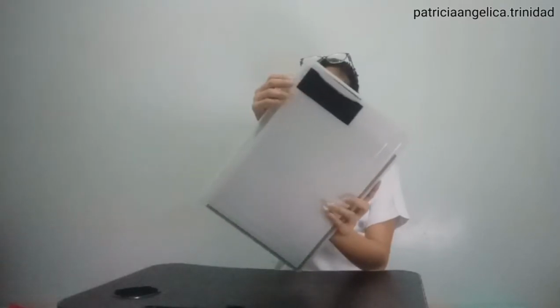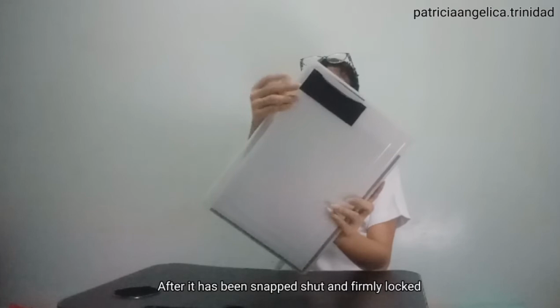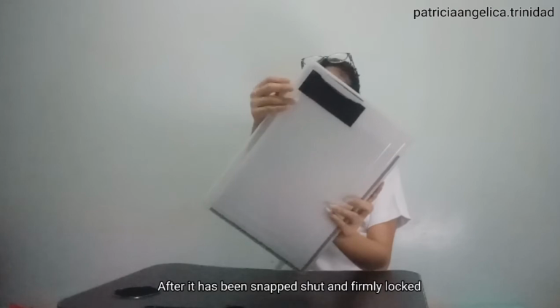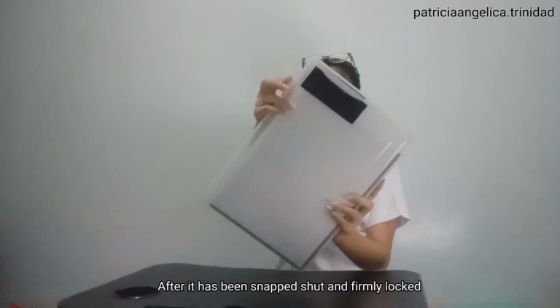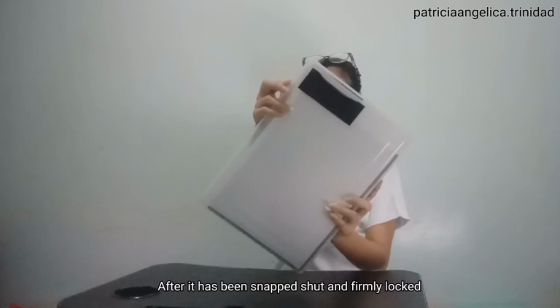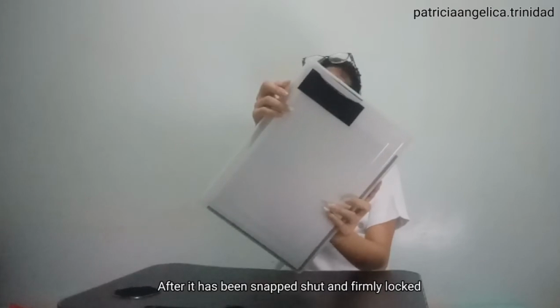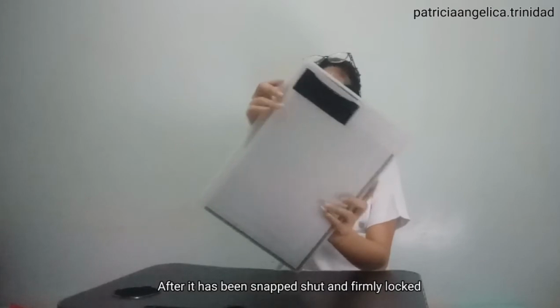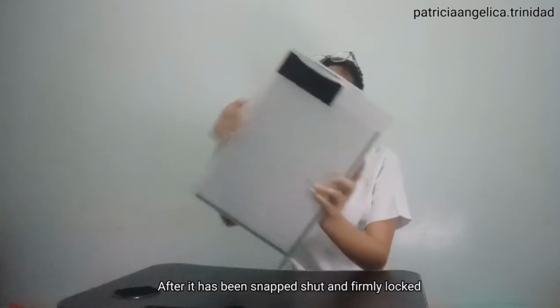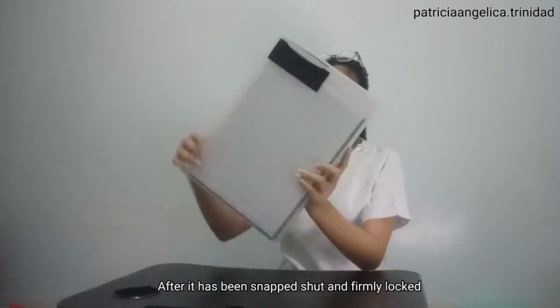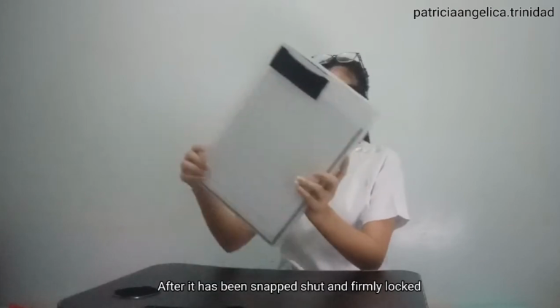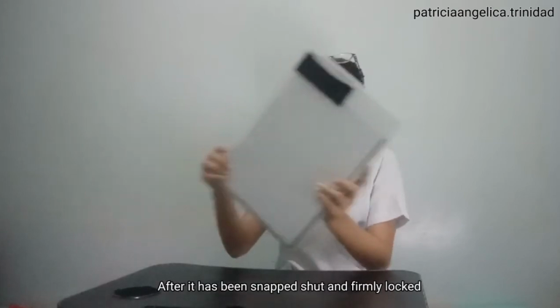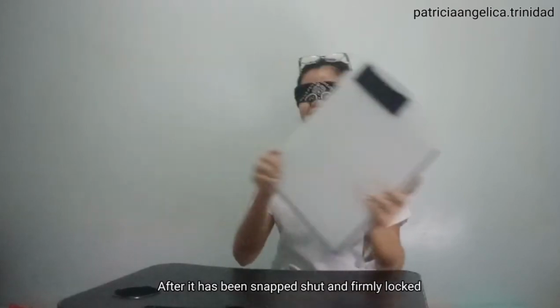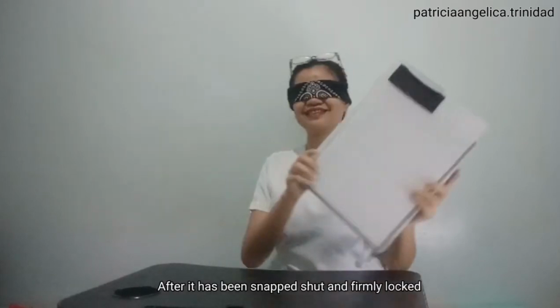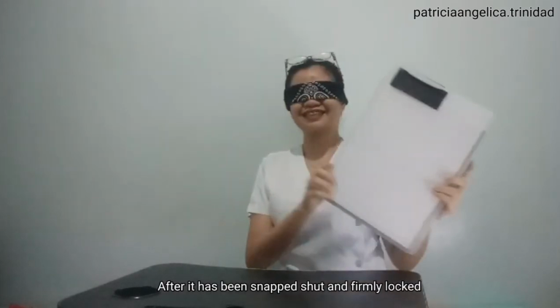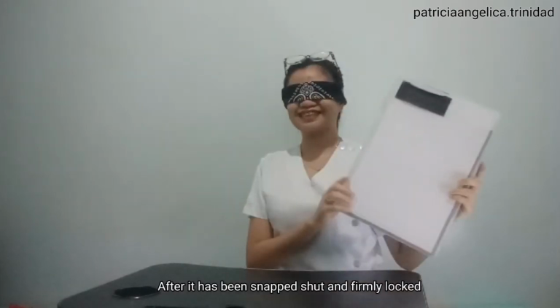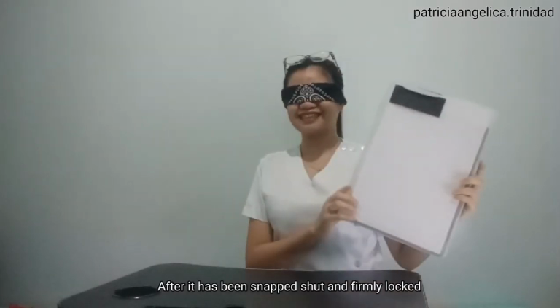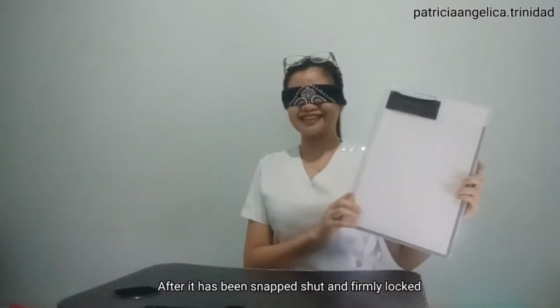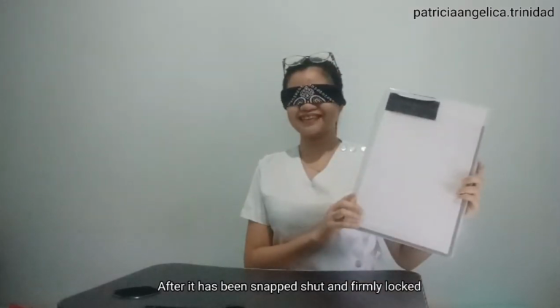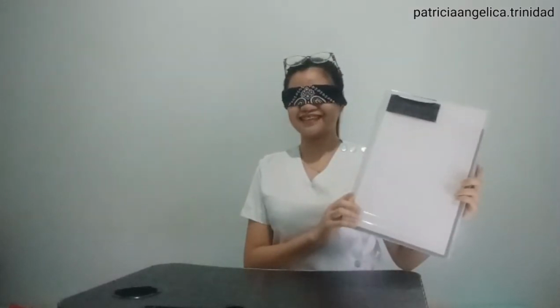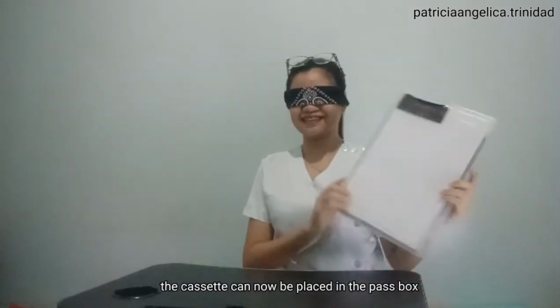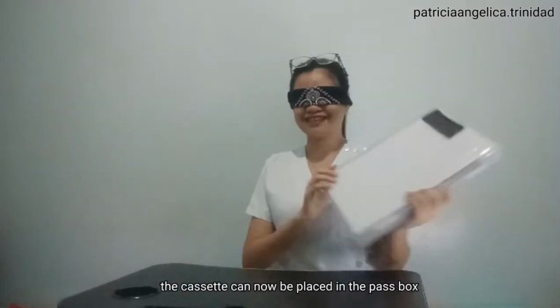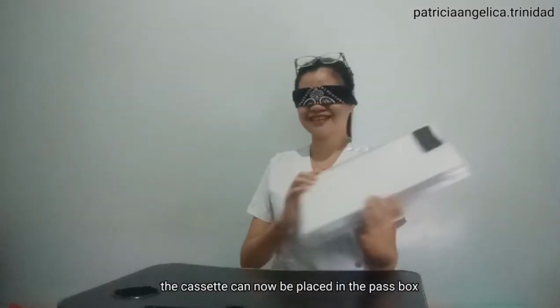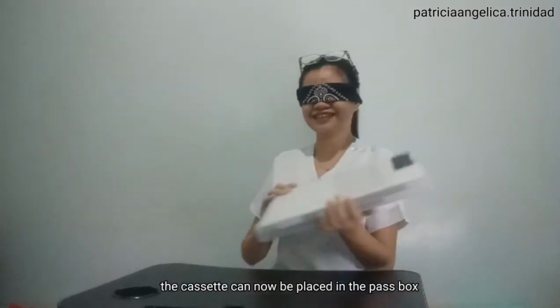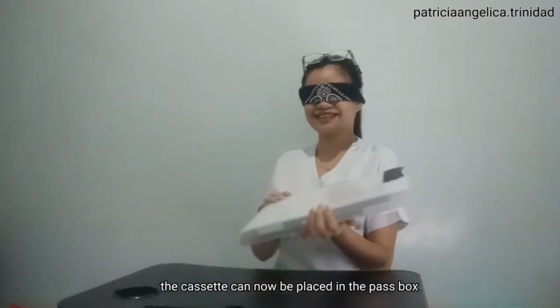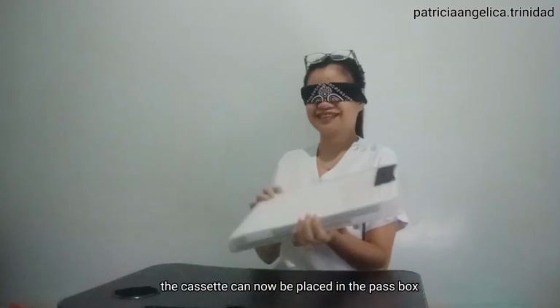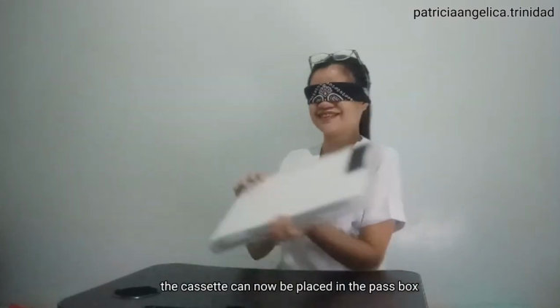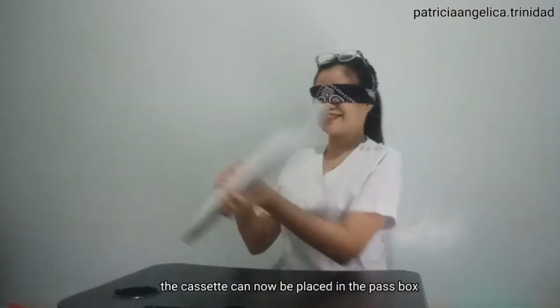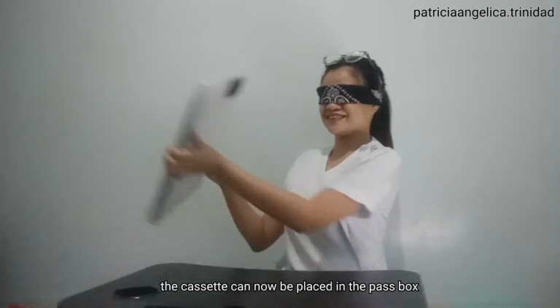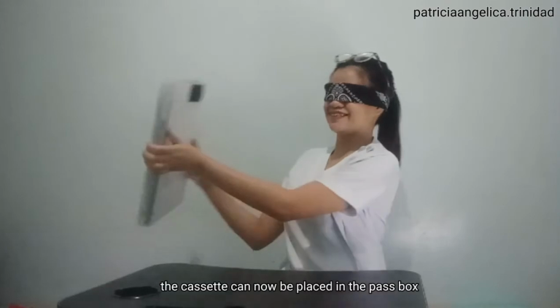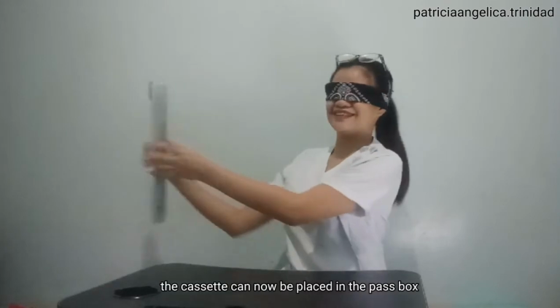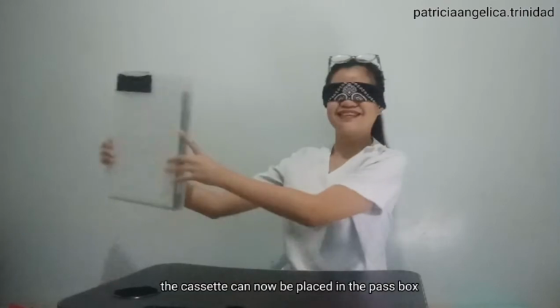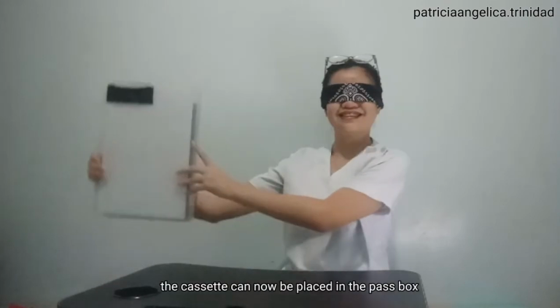After it has been snapped, shot, and firmly locked, the cassette can now be placed in the pass box.